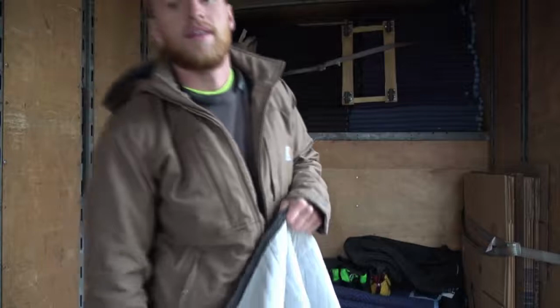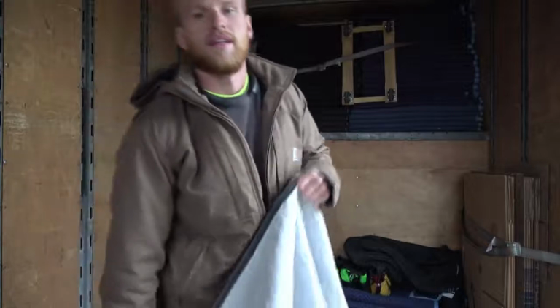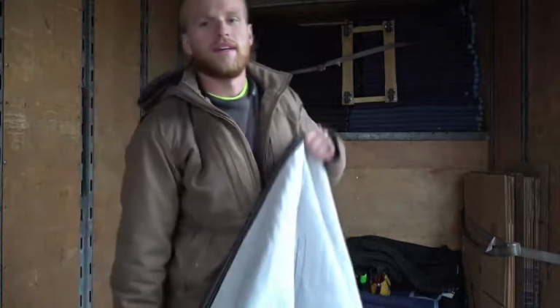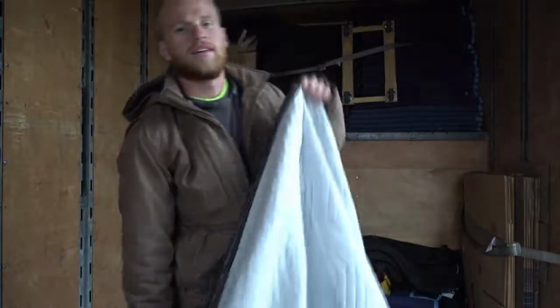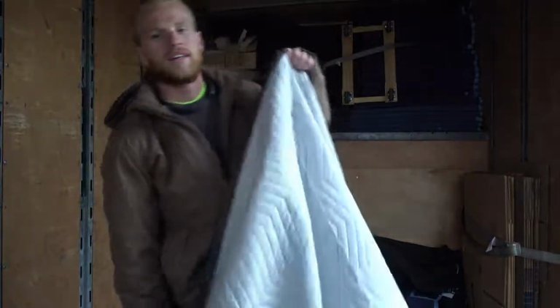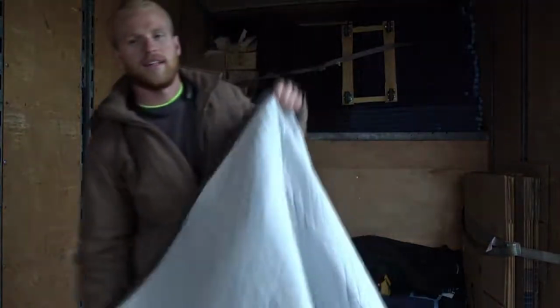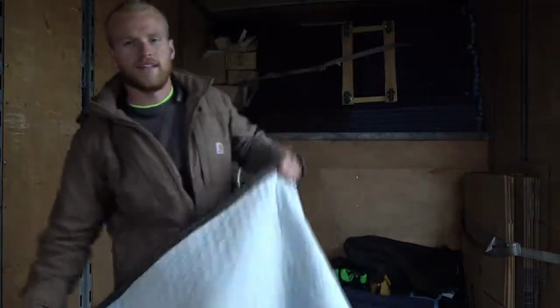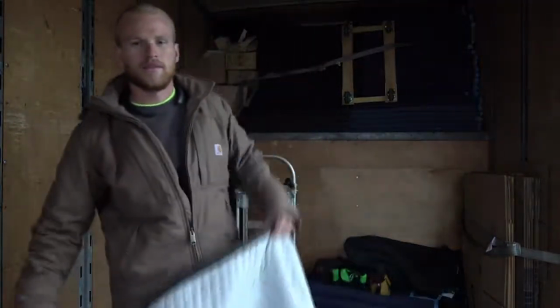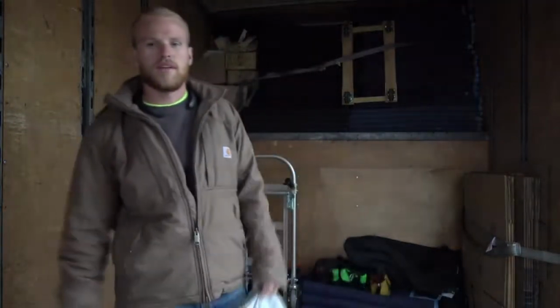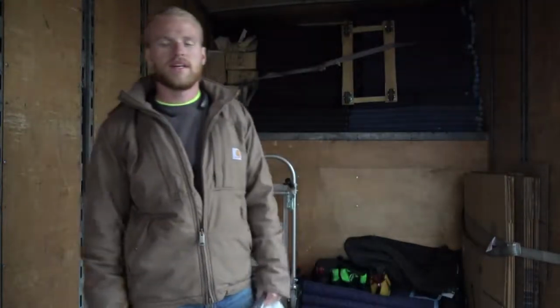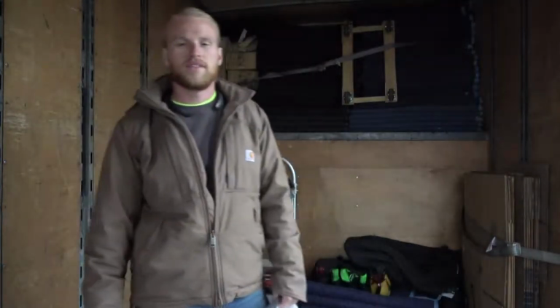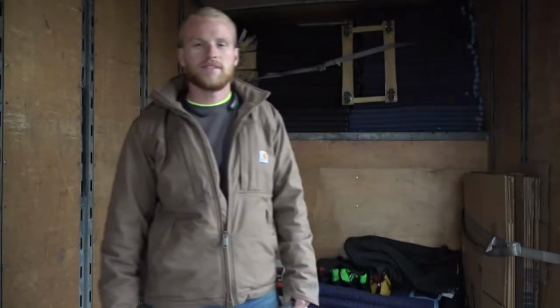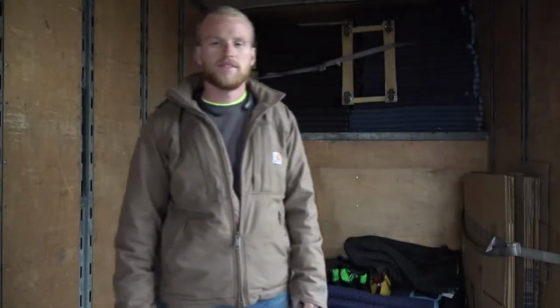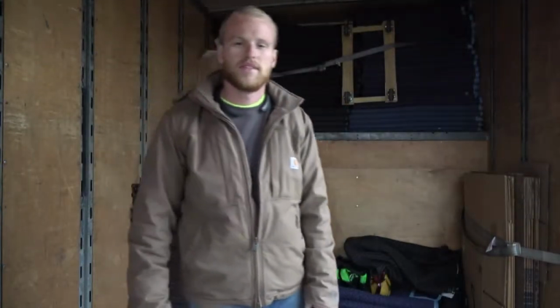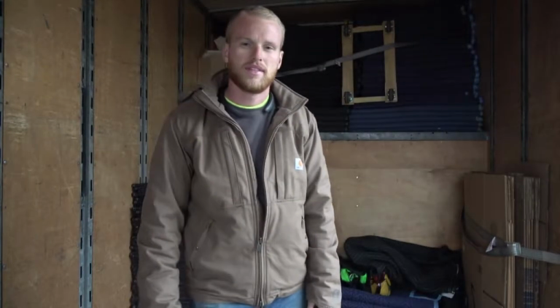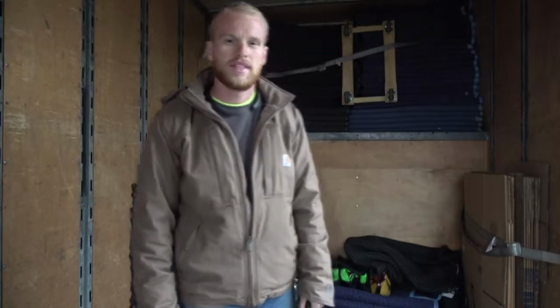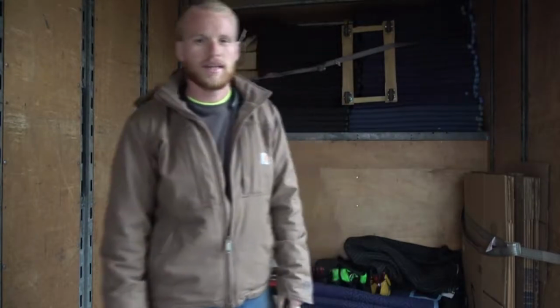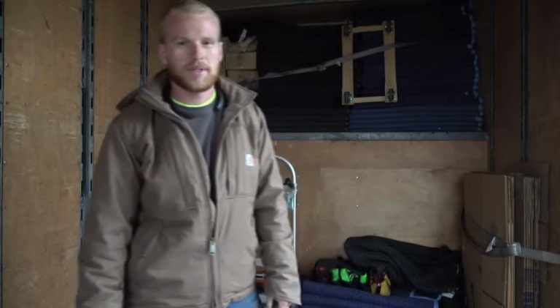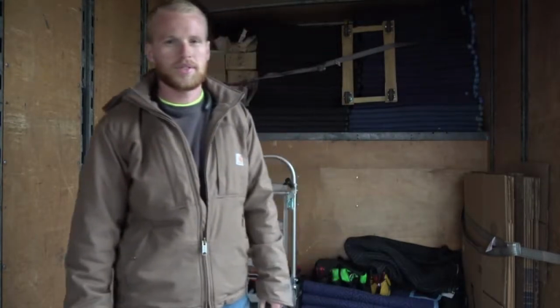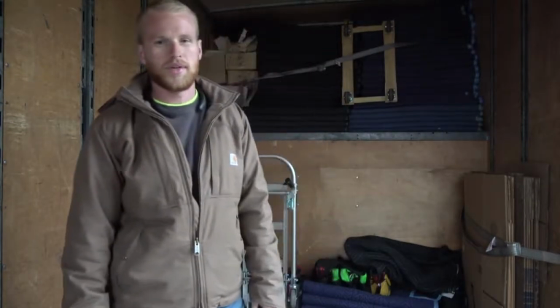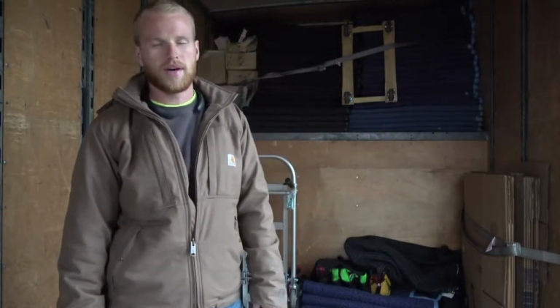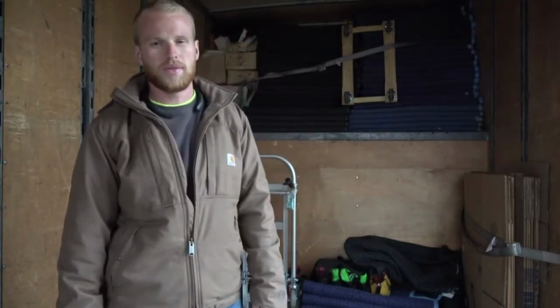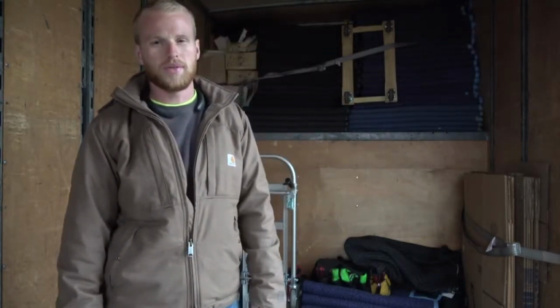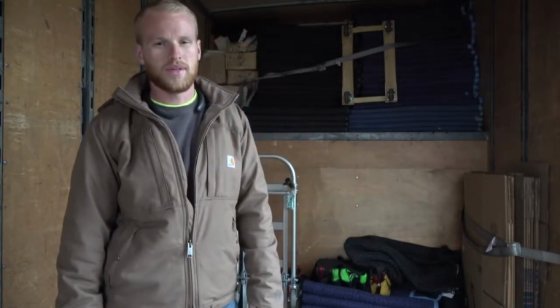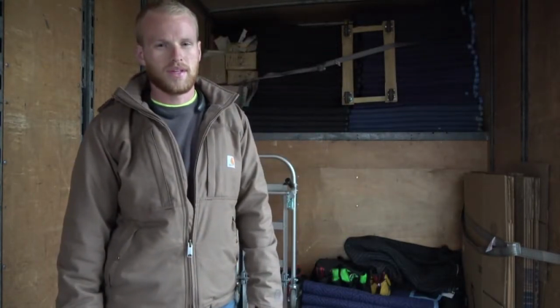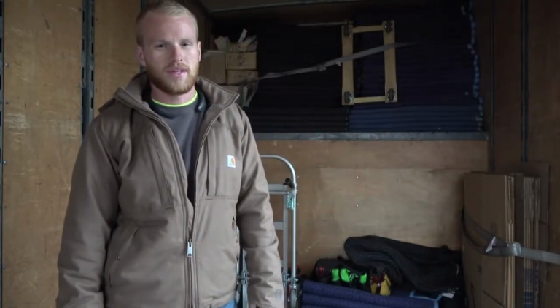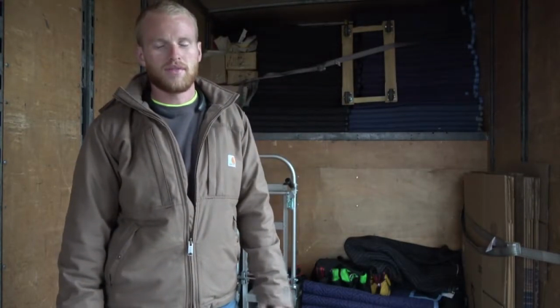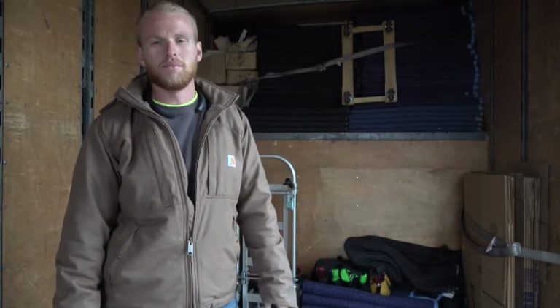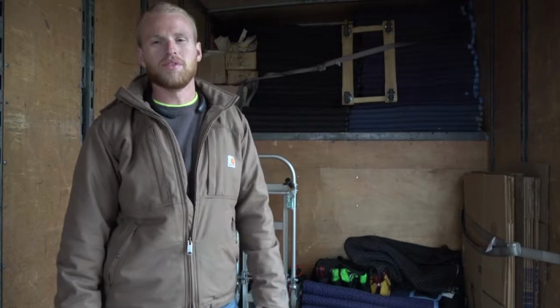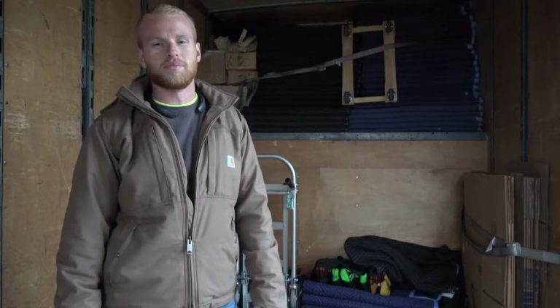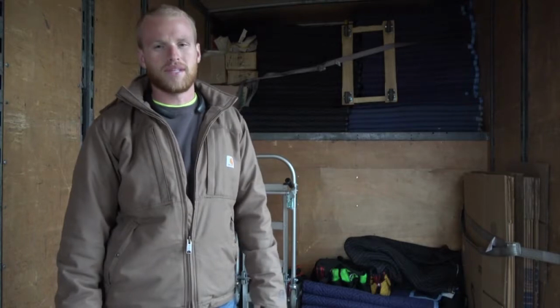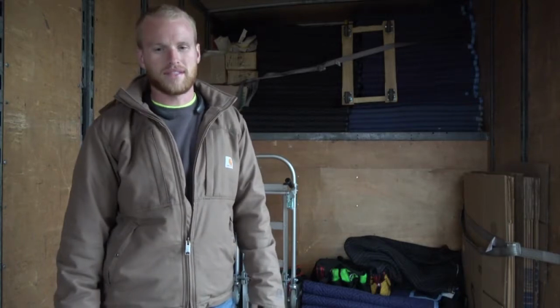Hey y'all, Kyler here with Fly Guy Transfer. Today I'm going to show you how to fold moving blankets.